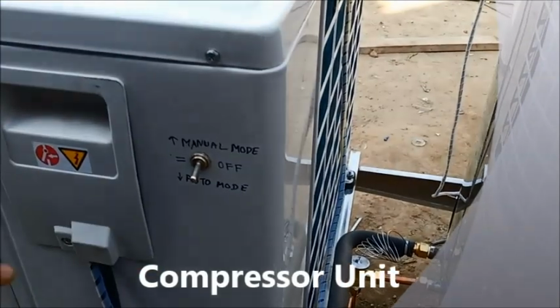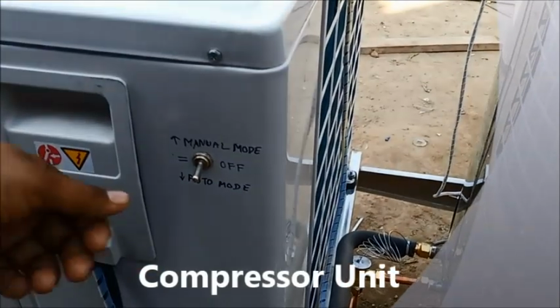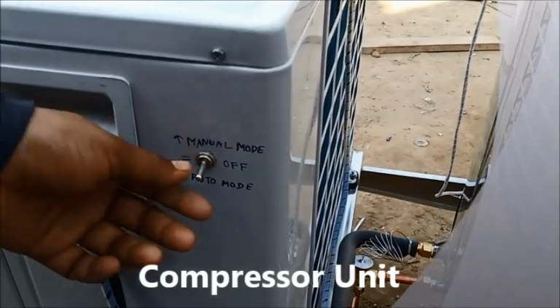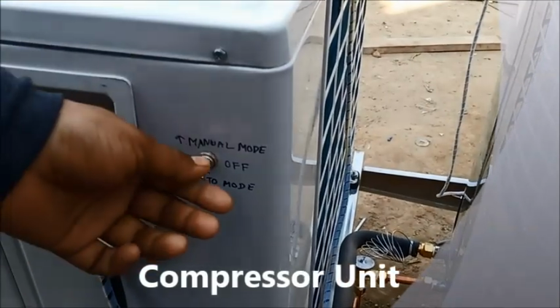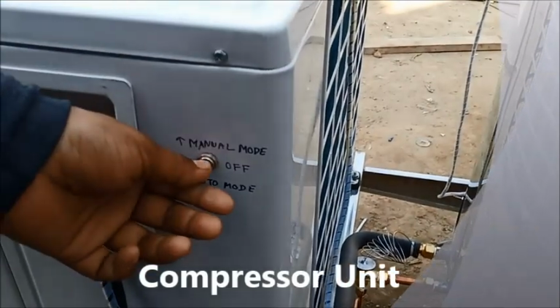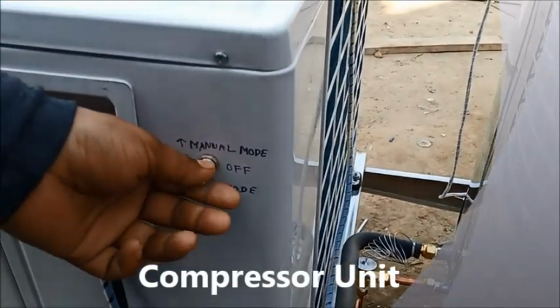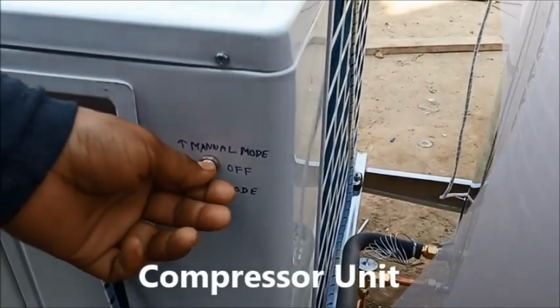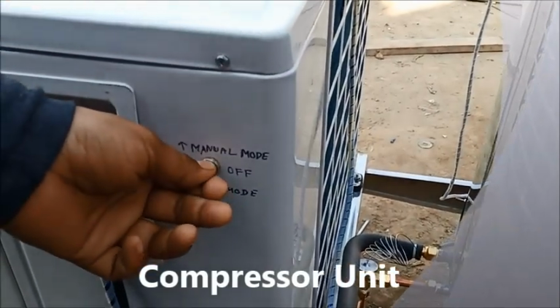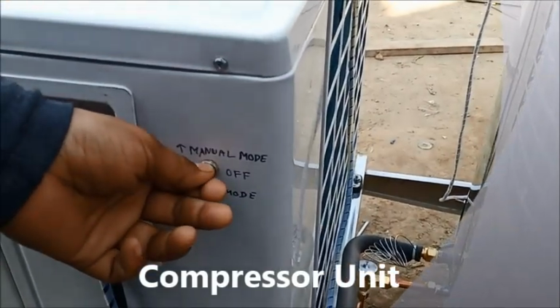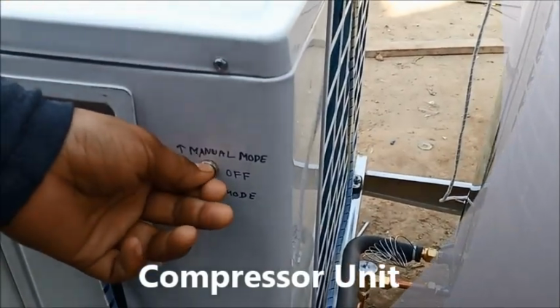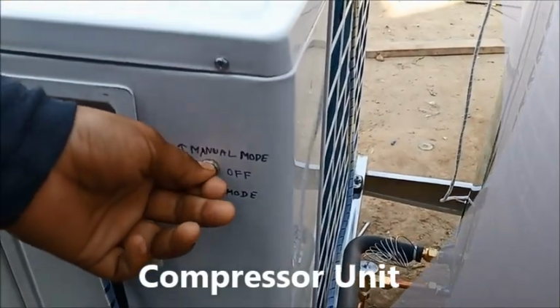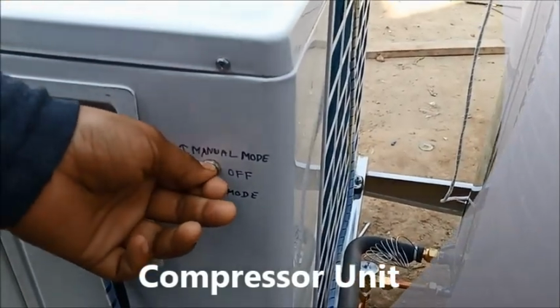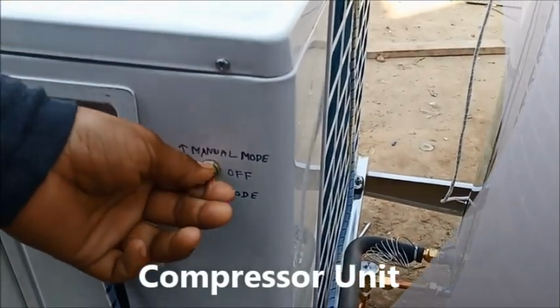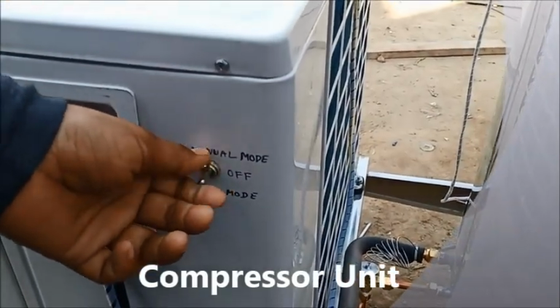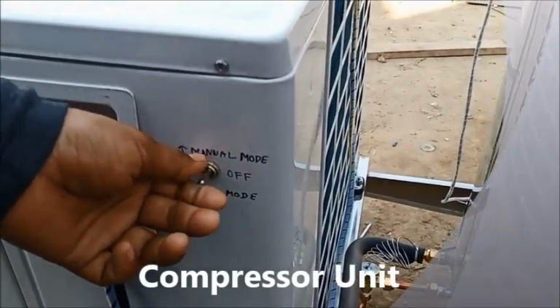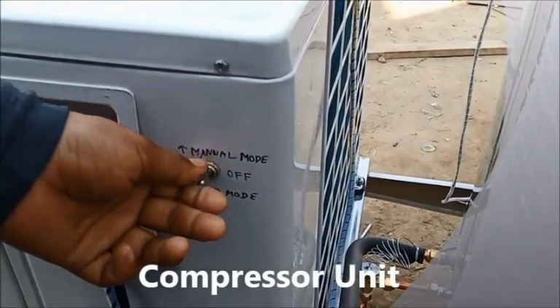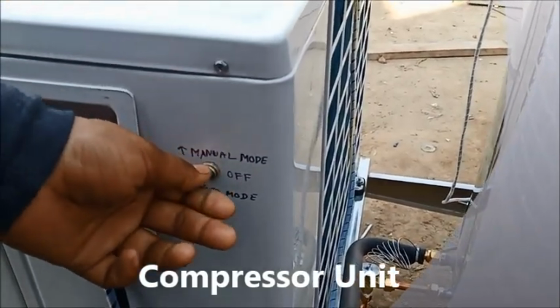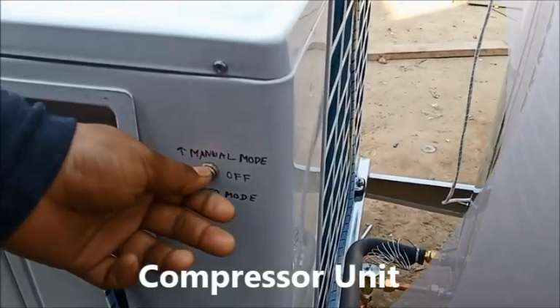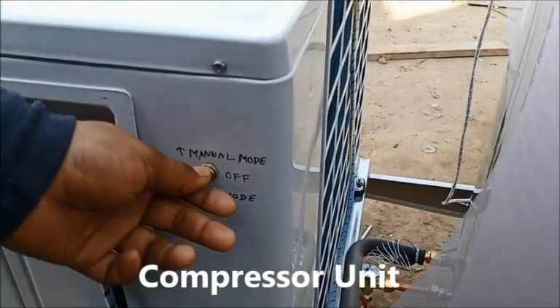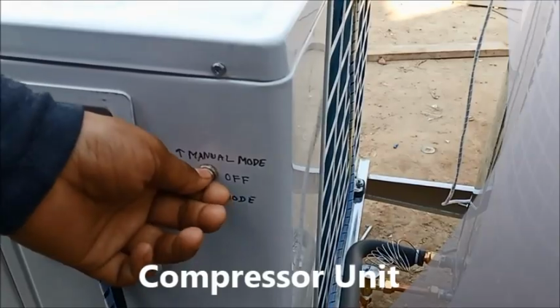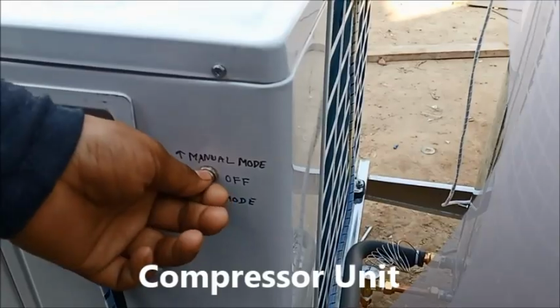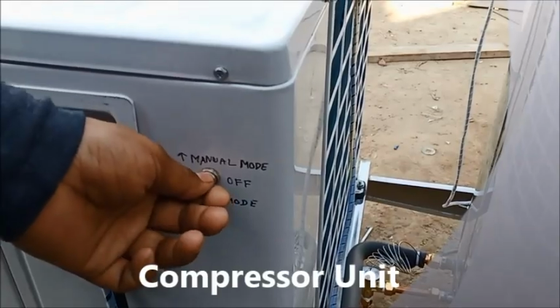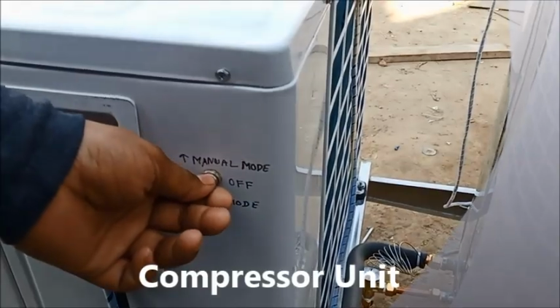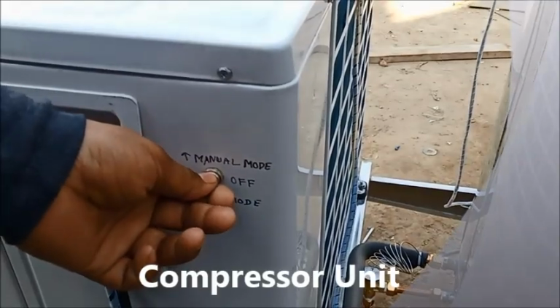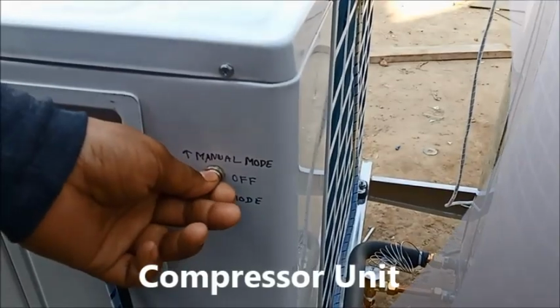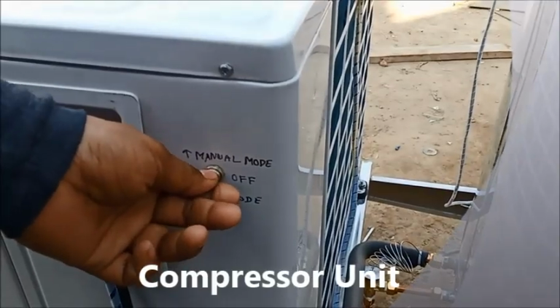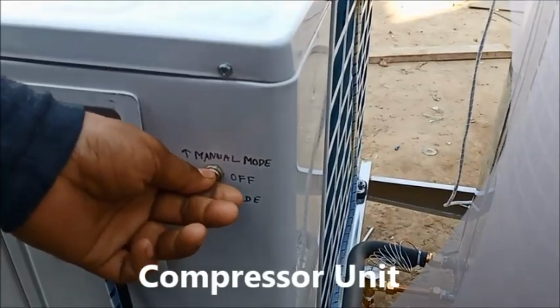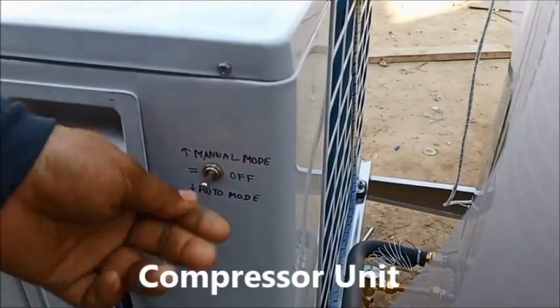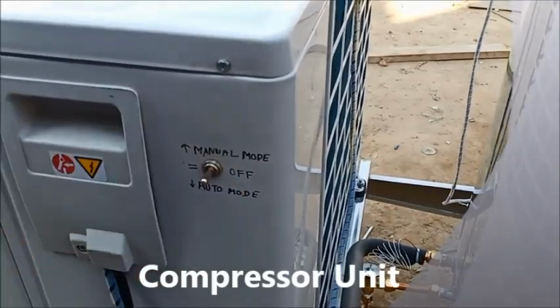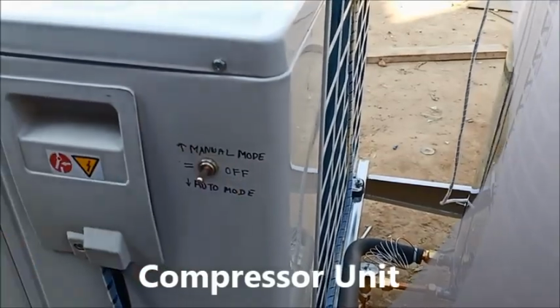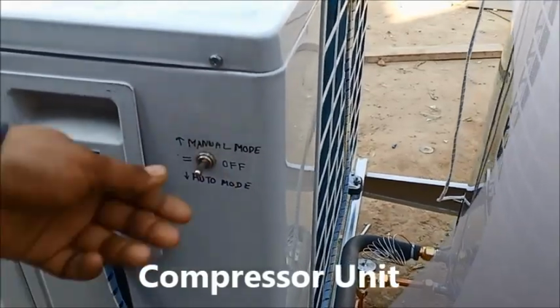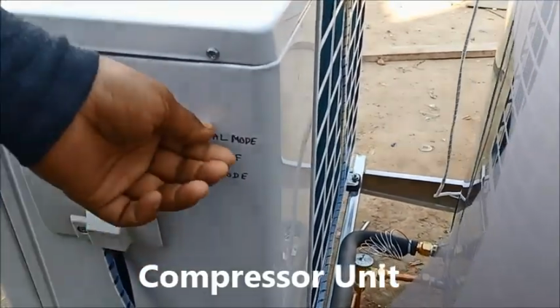This is the outdoor unit. This is the inlet and outlet connection with copper coil.